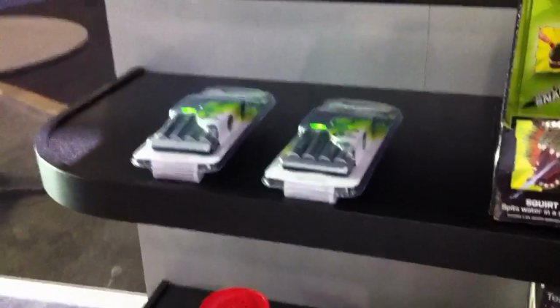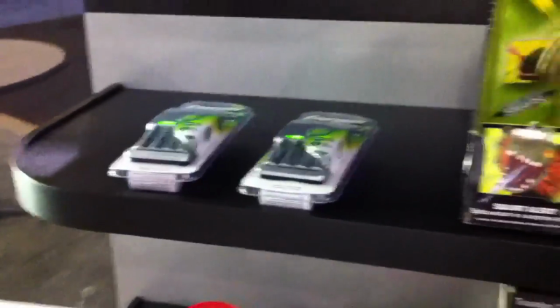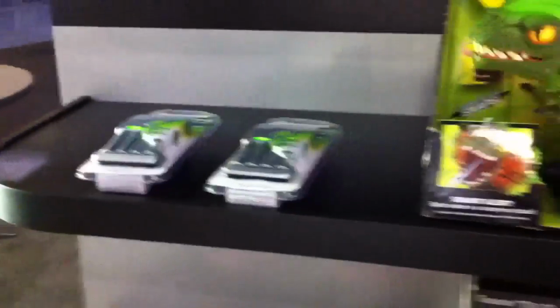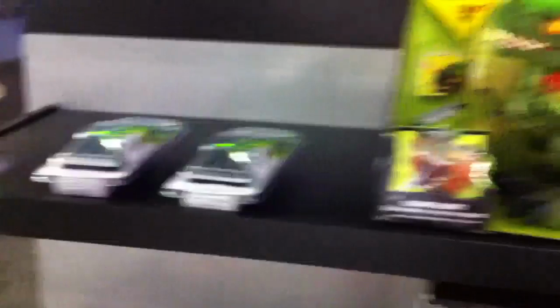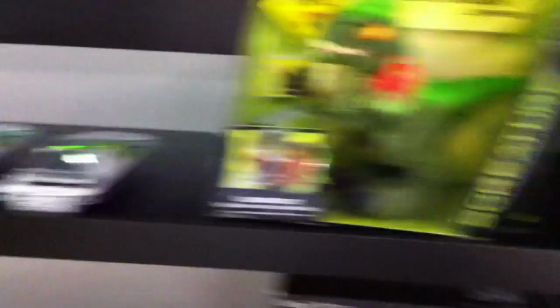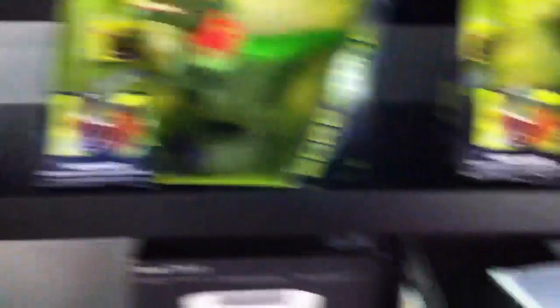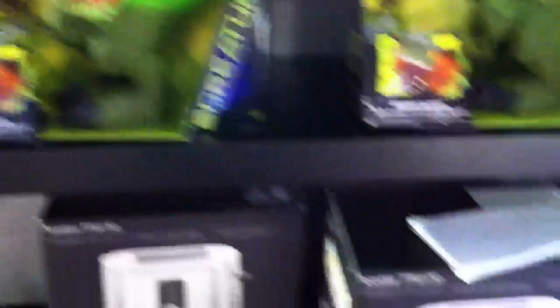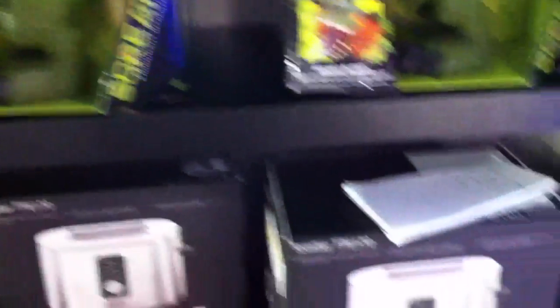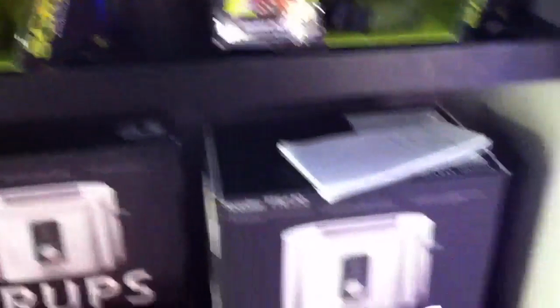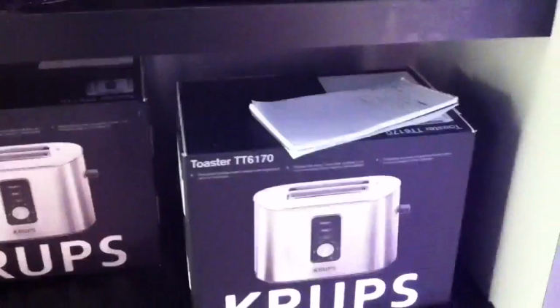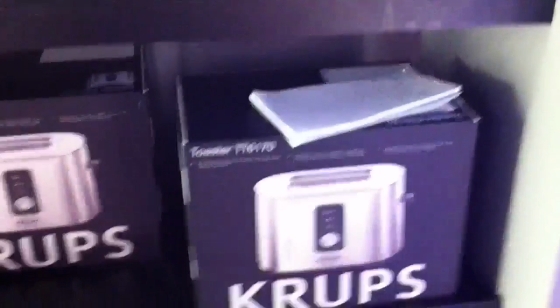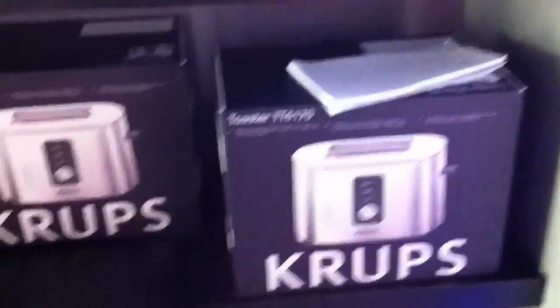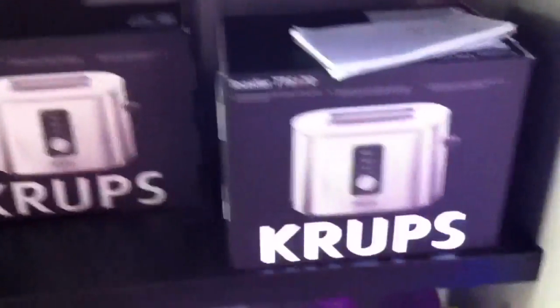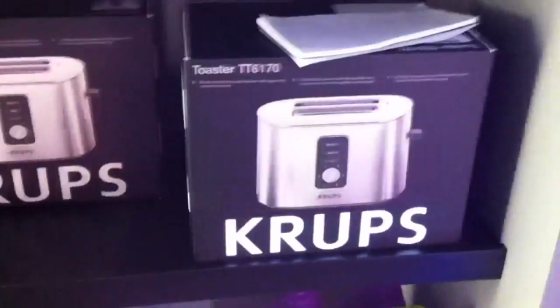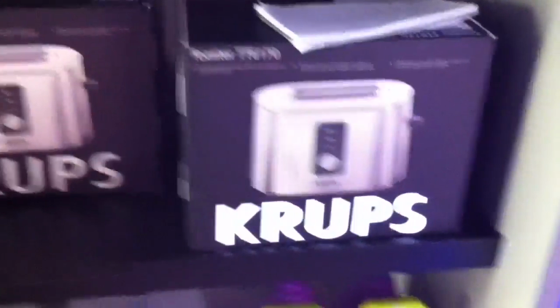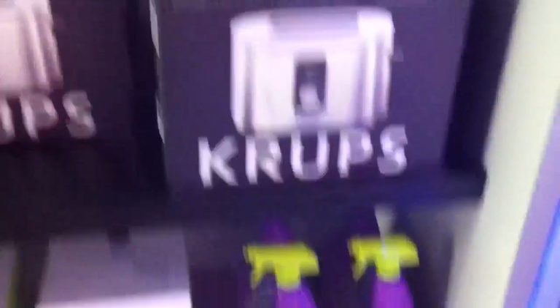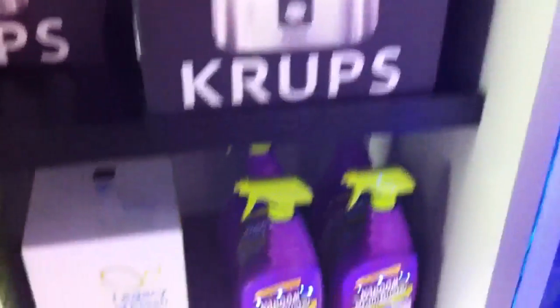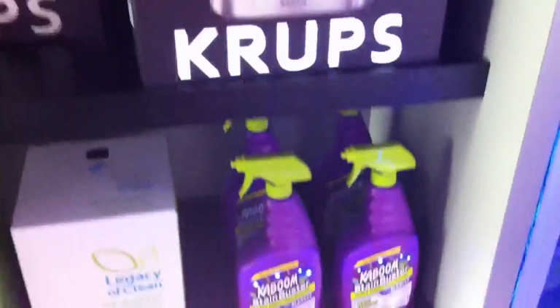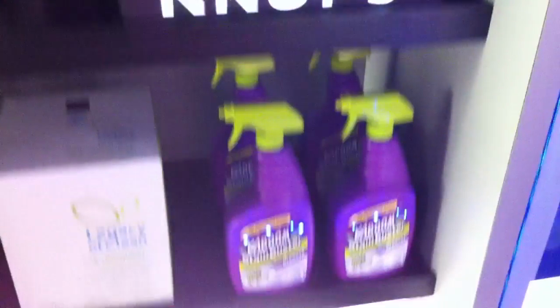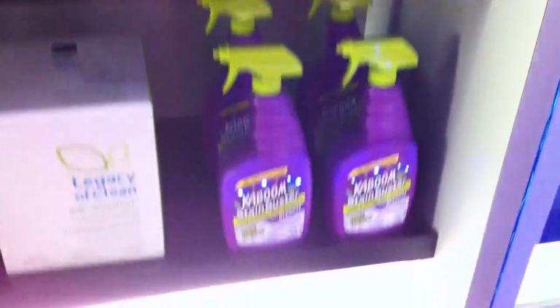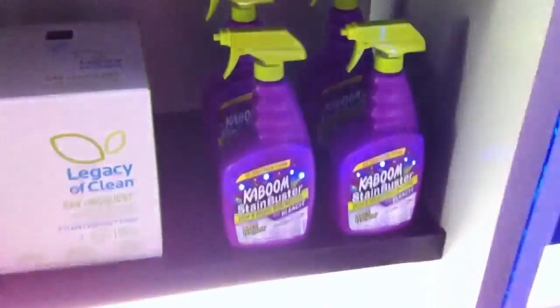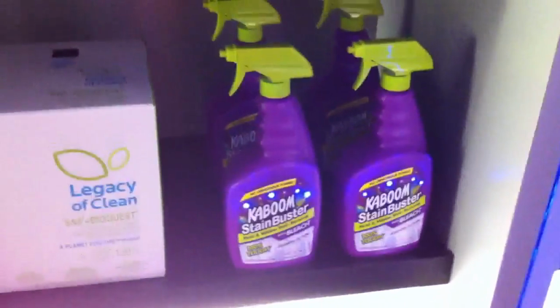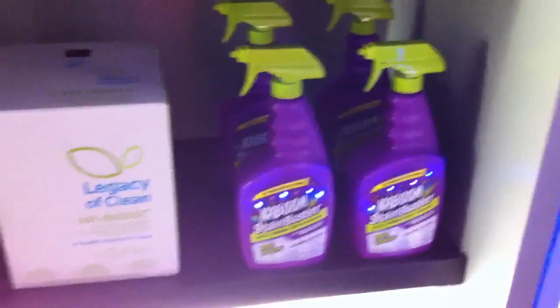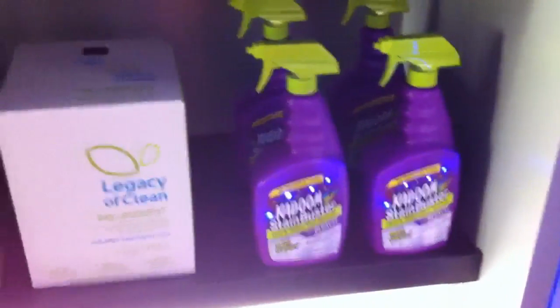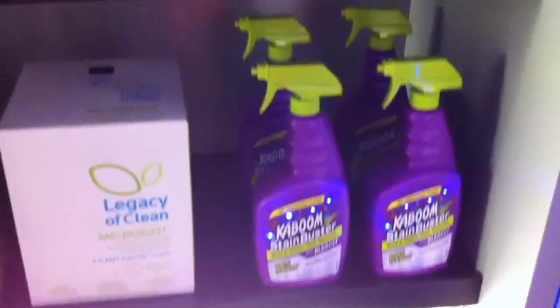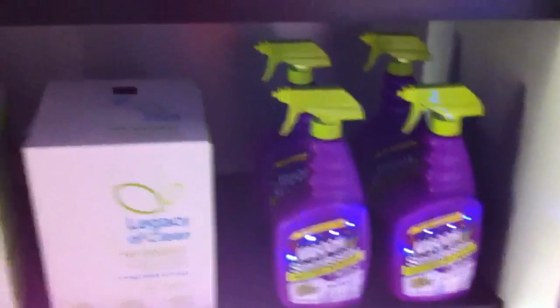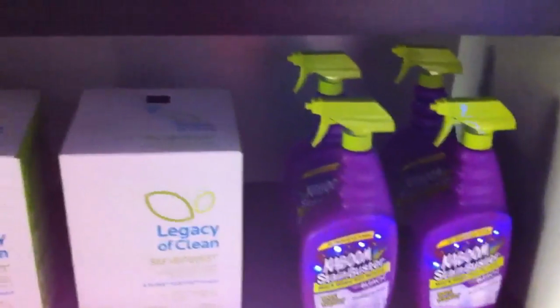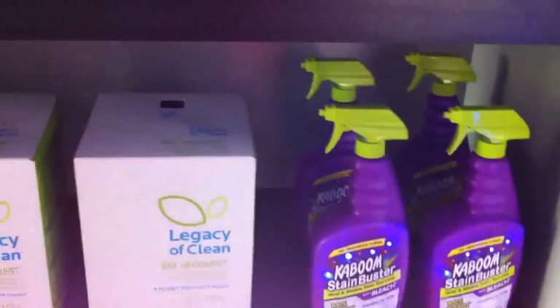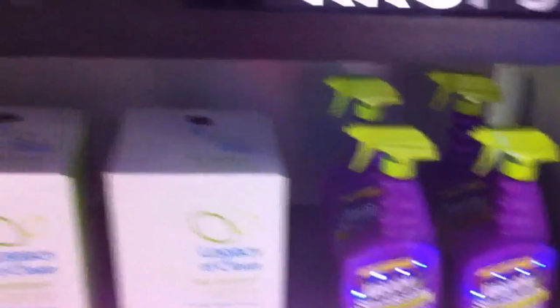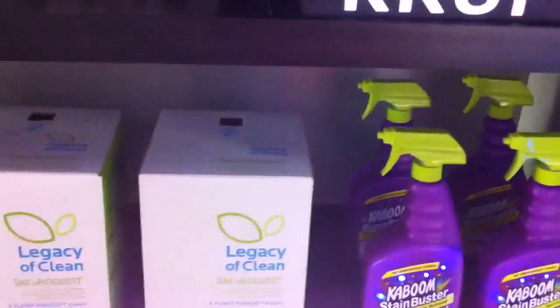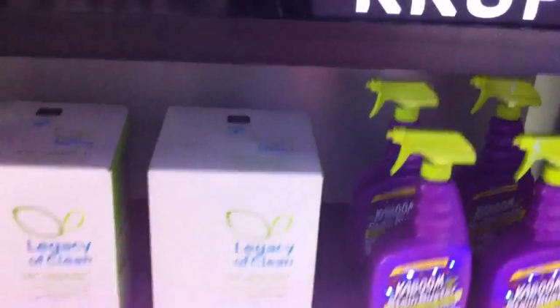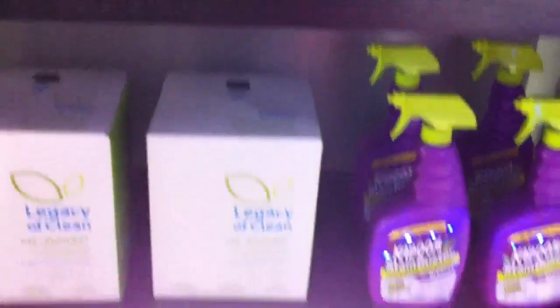Down here we've got Krups lighting up, on the same deal with Kaboom. That's so cool.